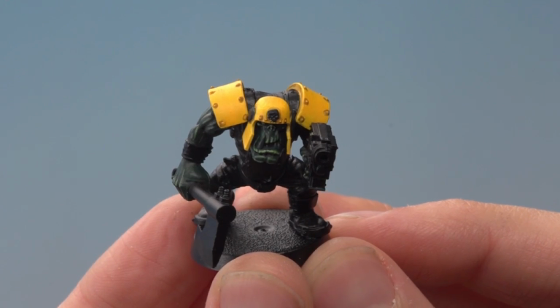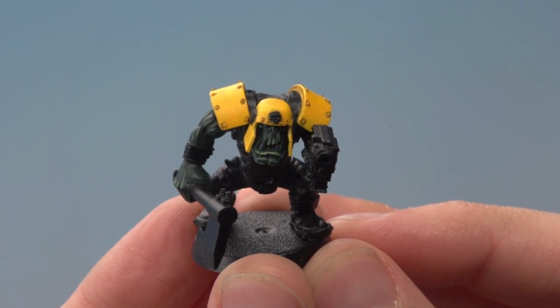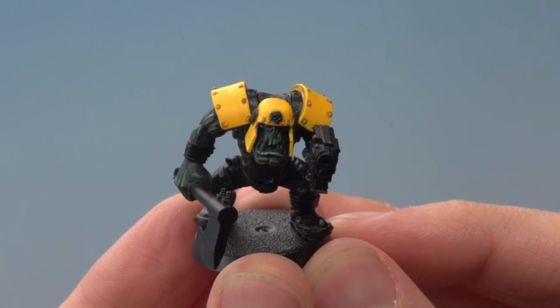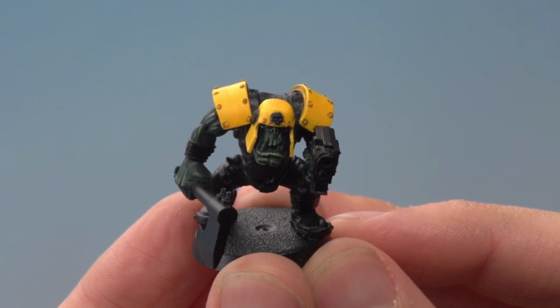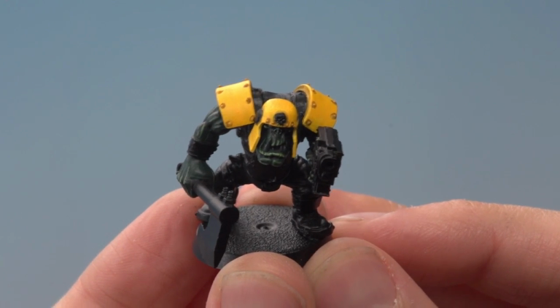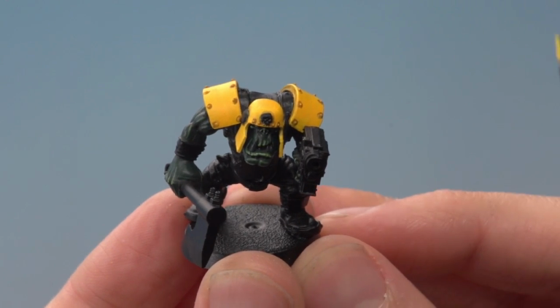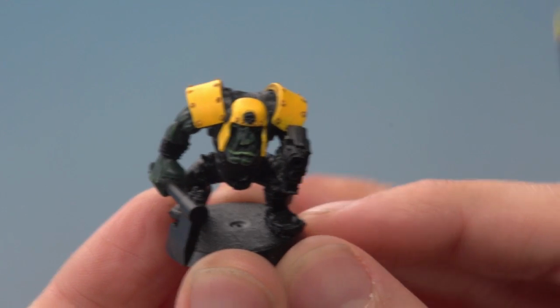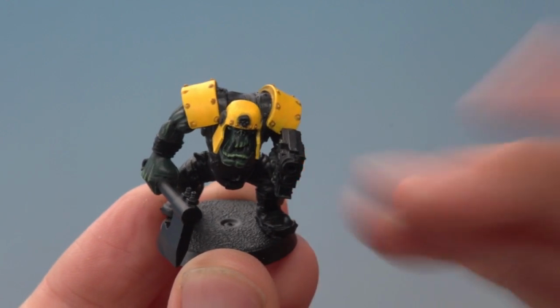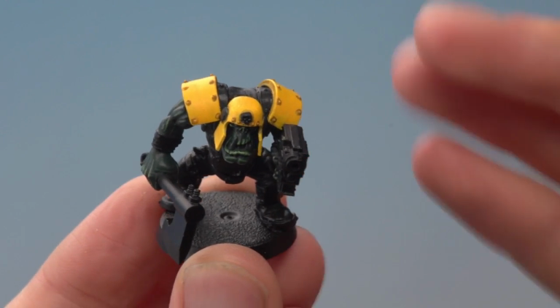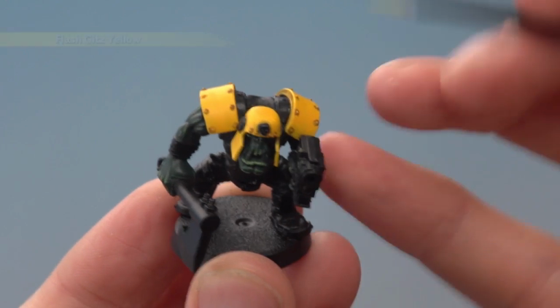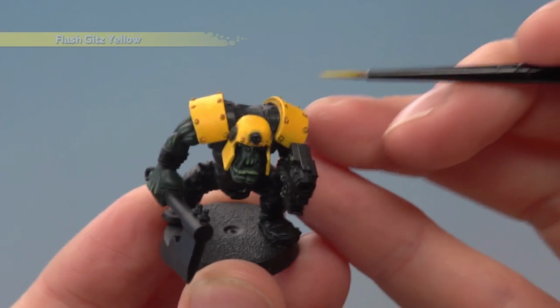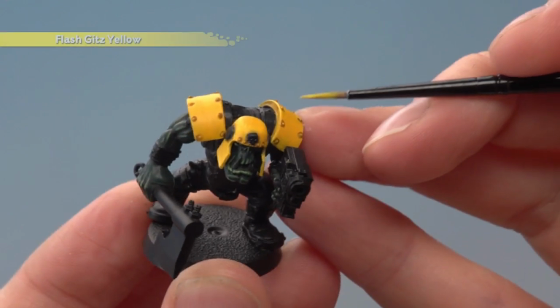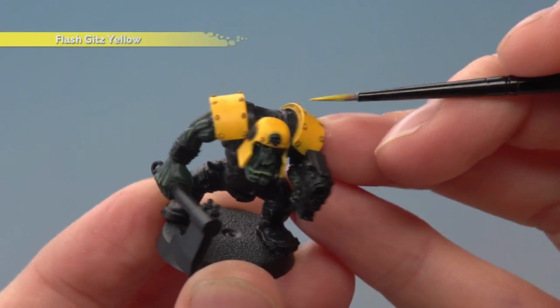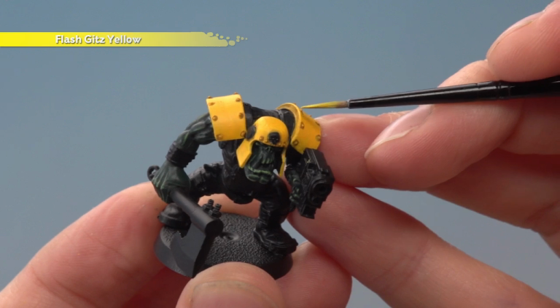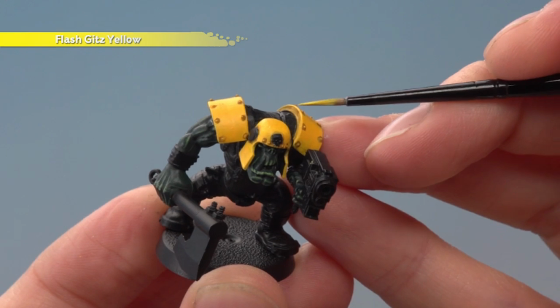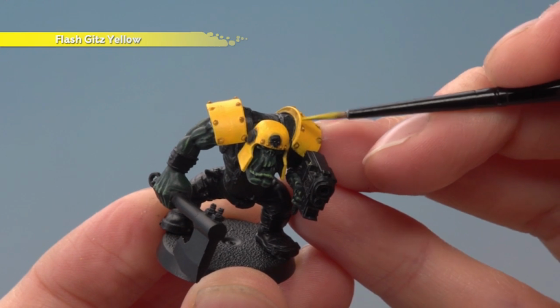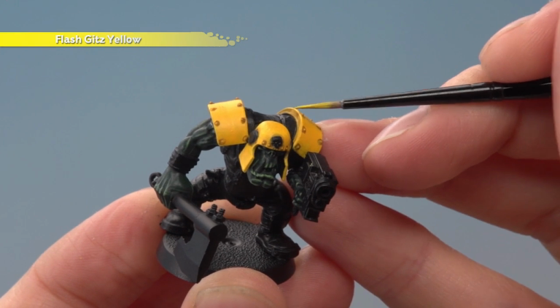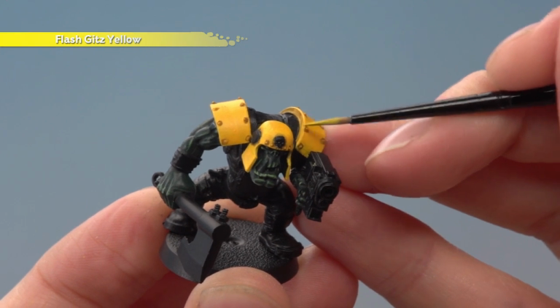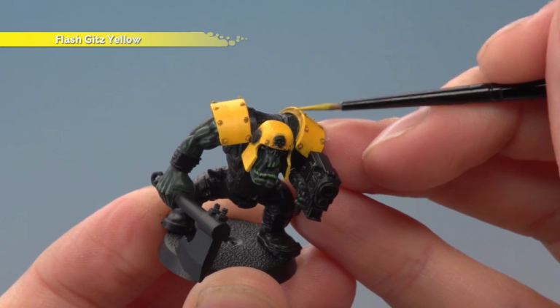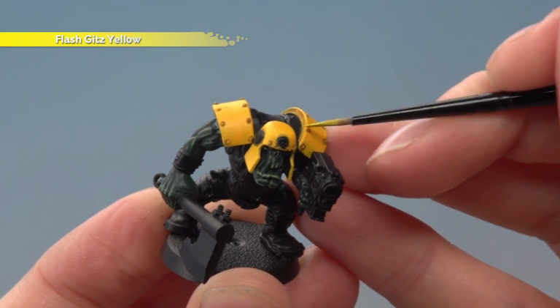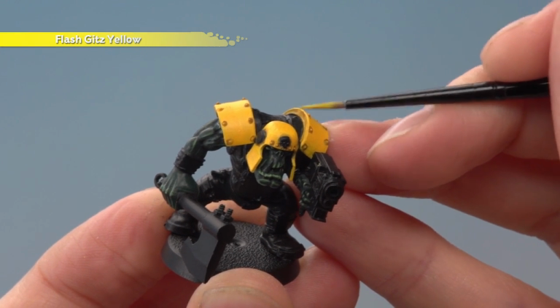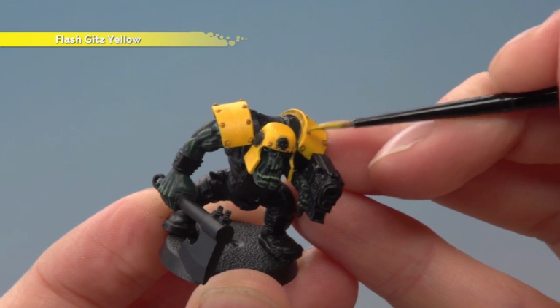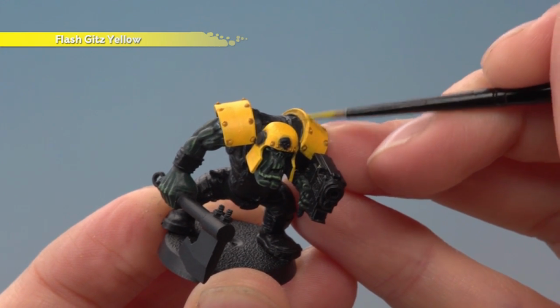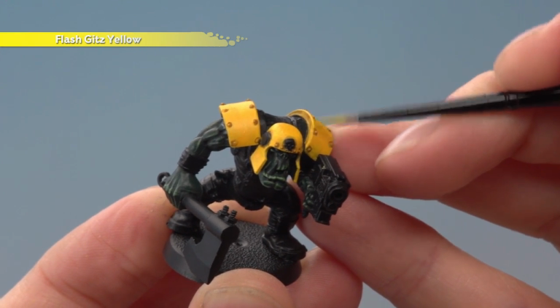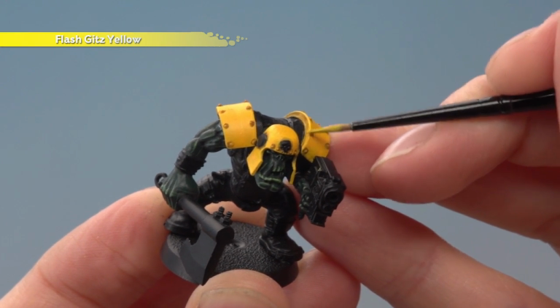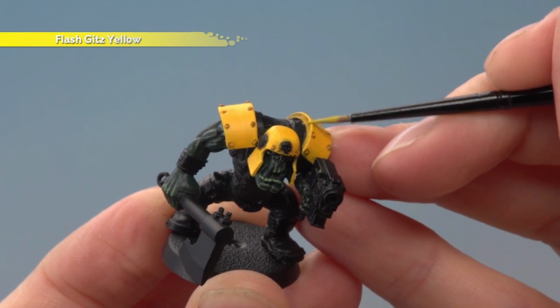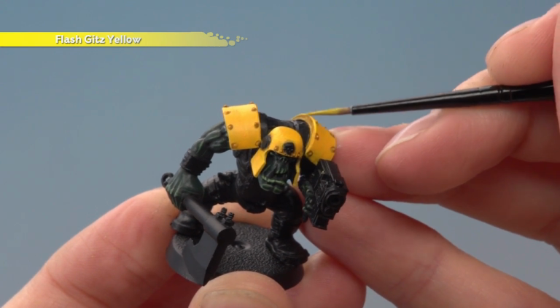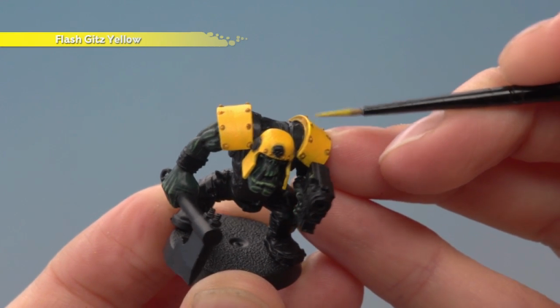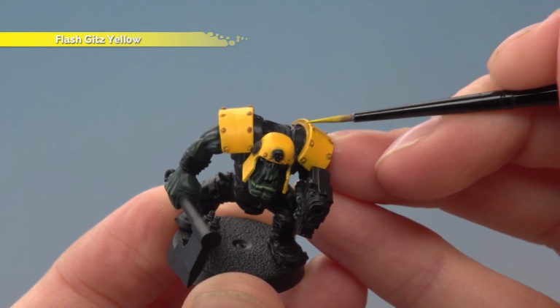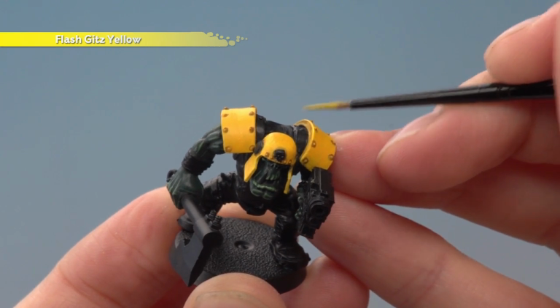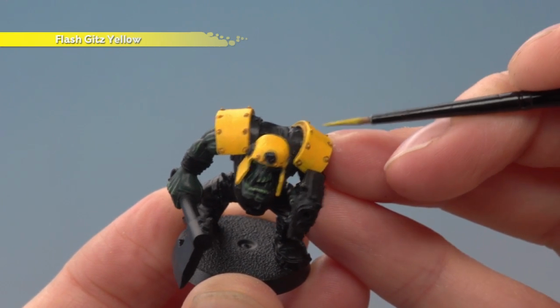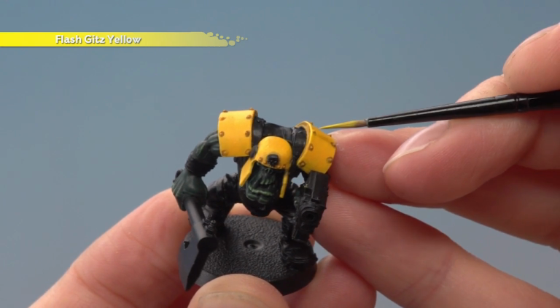Now that the armour is shaded, we're ready to highlight it using Flash Gitz Yellow applied to a small layer brush. You want to pick out all the sharpest edges and also all the rivets as well.